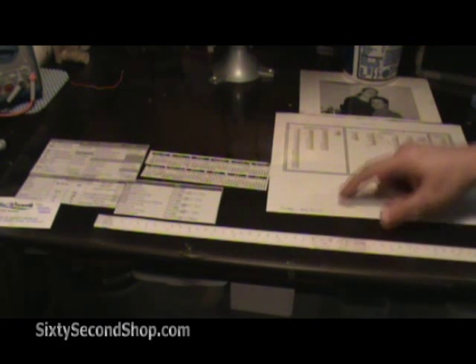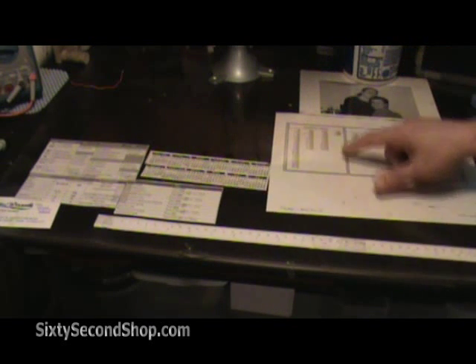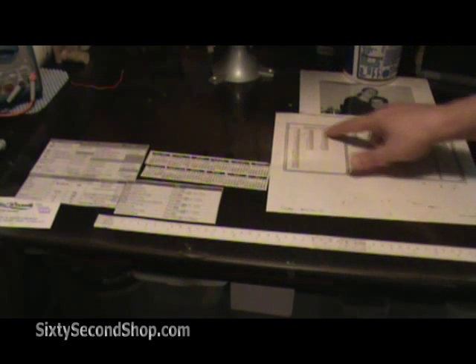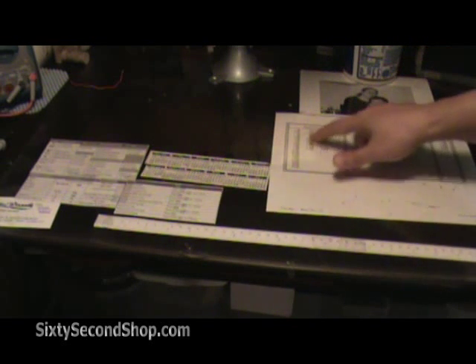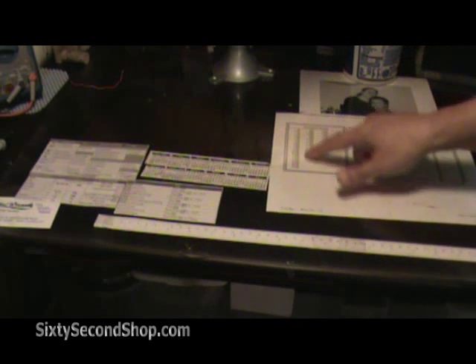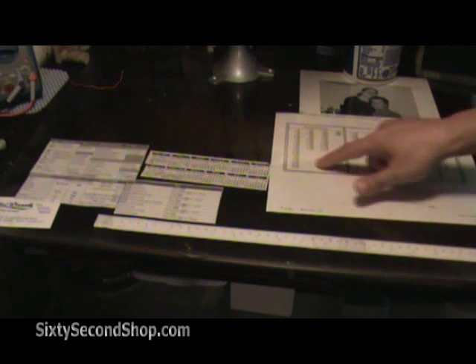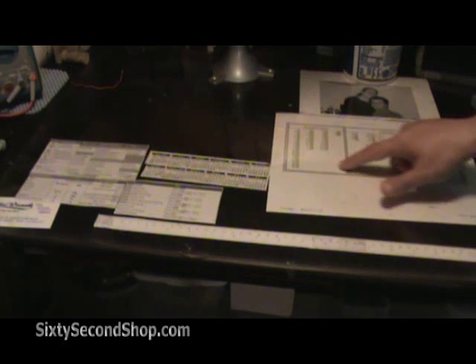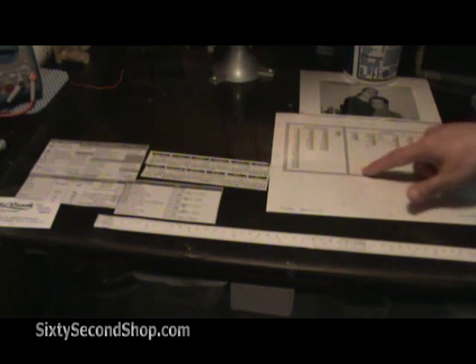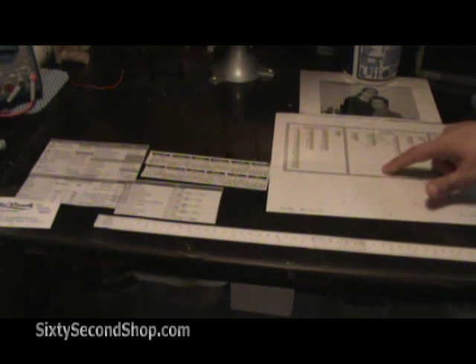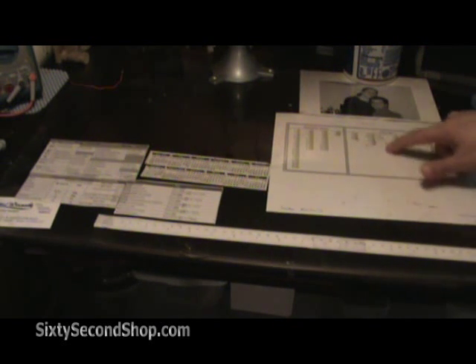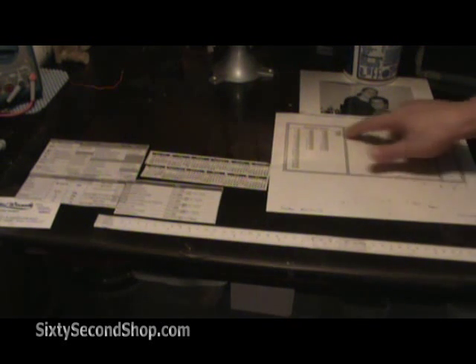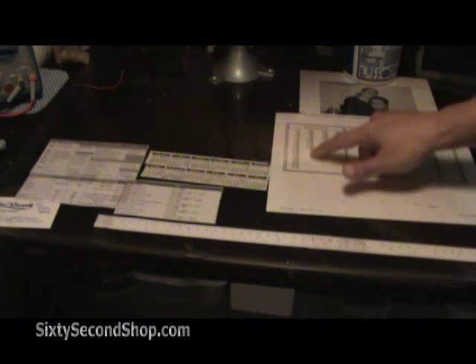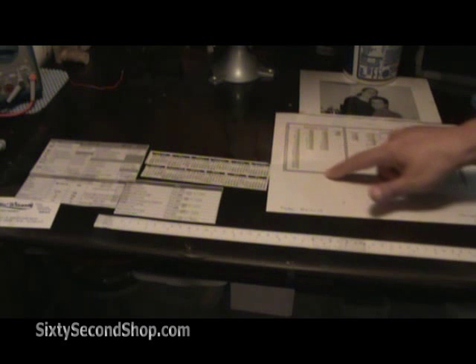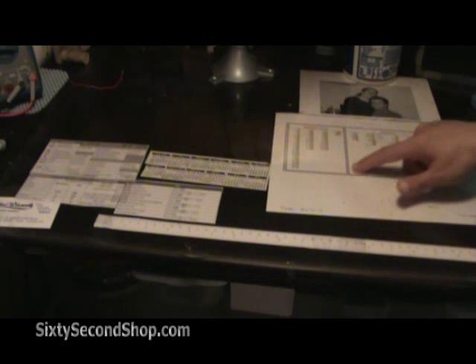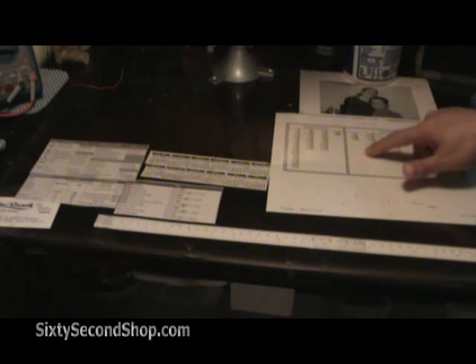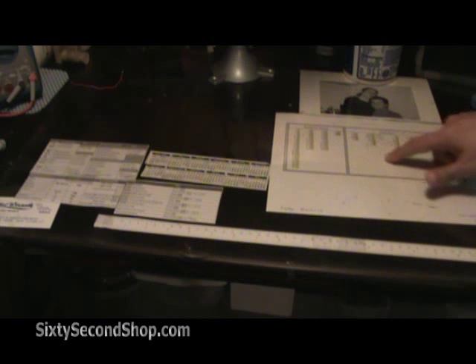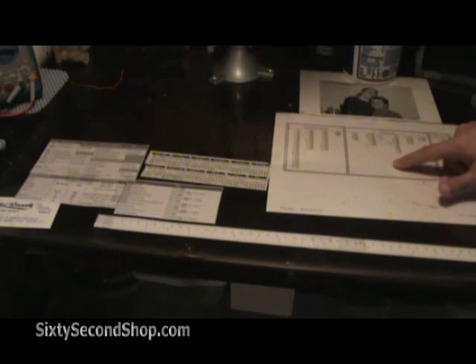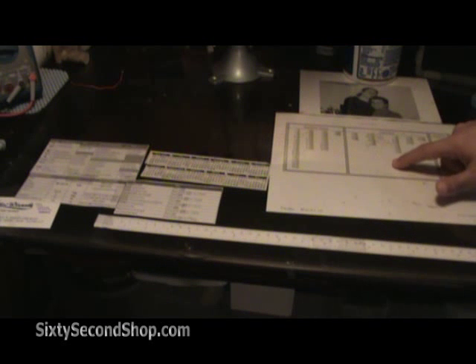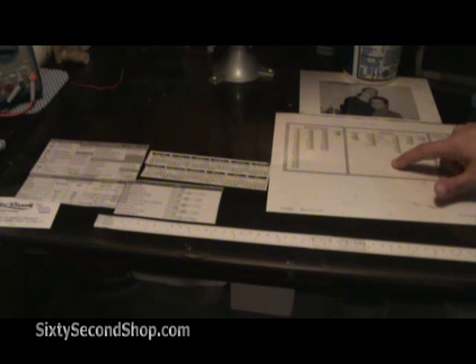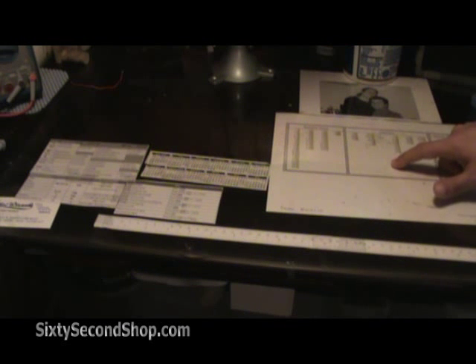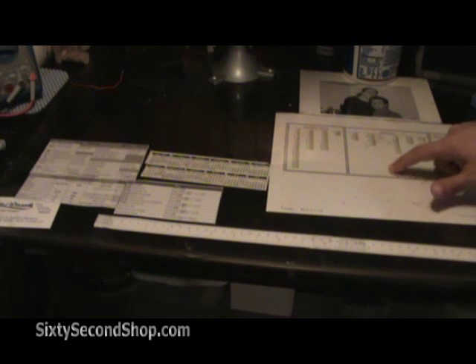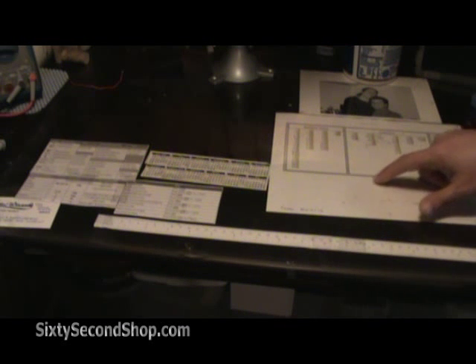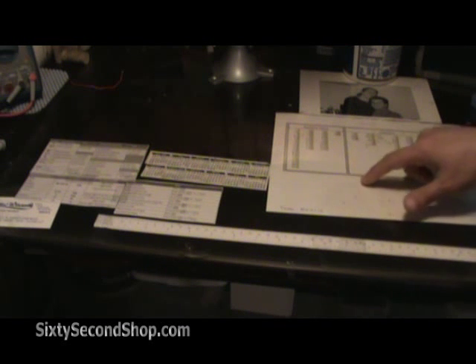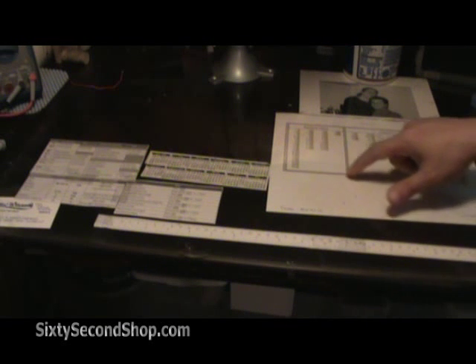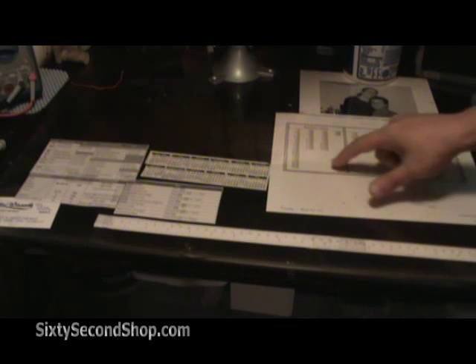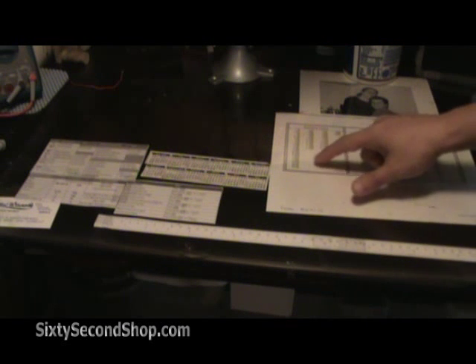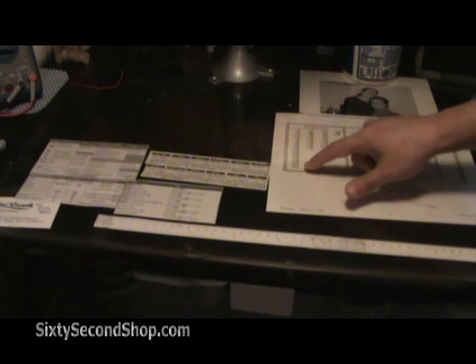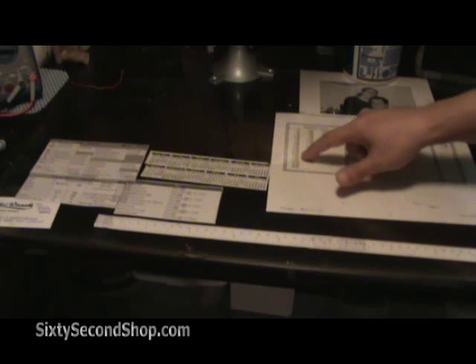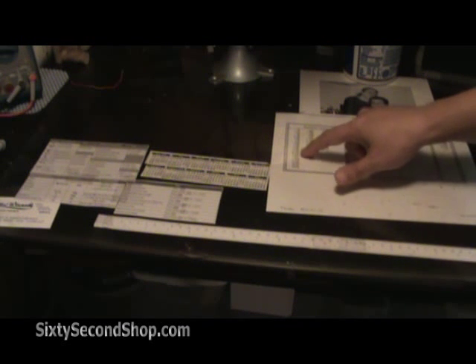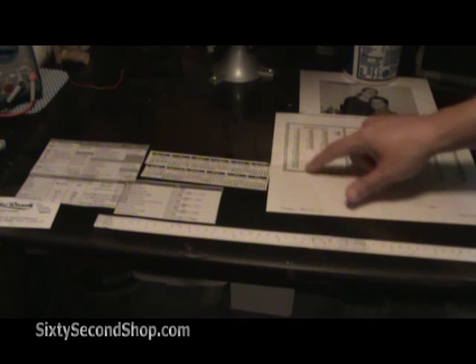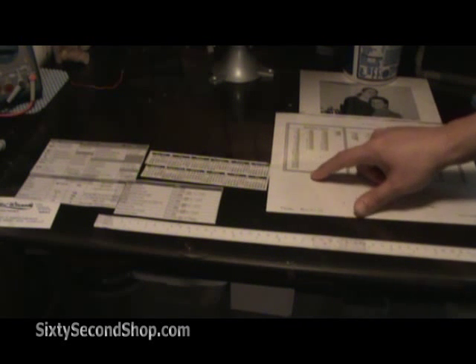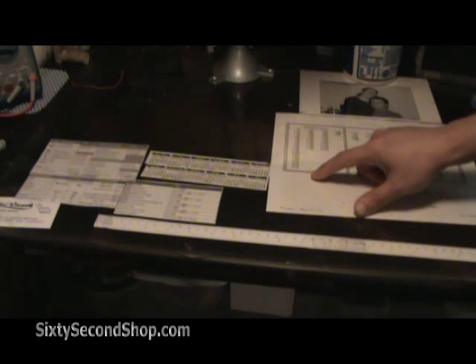We have parts lists — these are all the parts we keep on hand so we don't have to go searching for them.